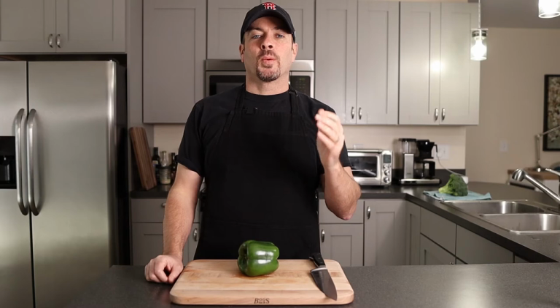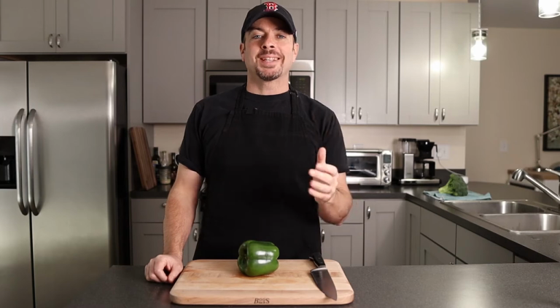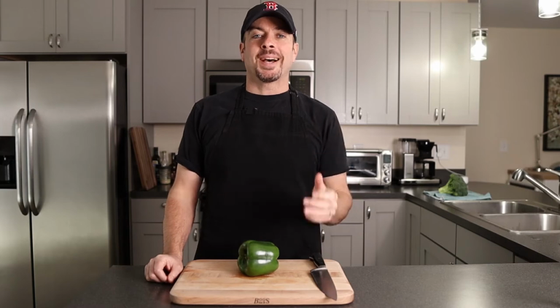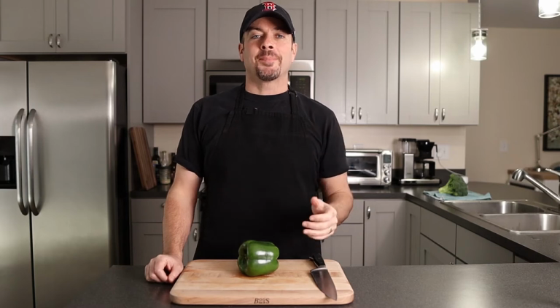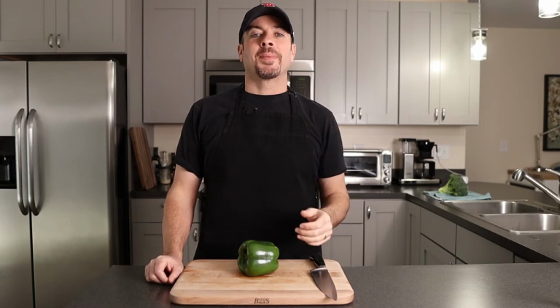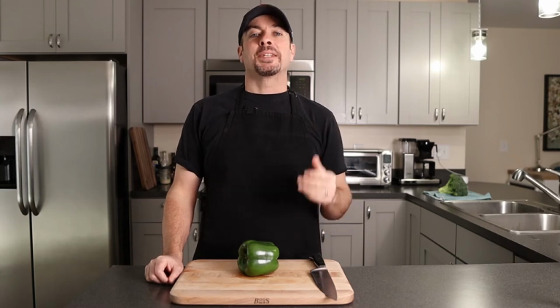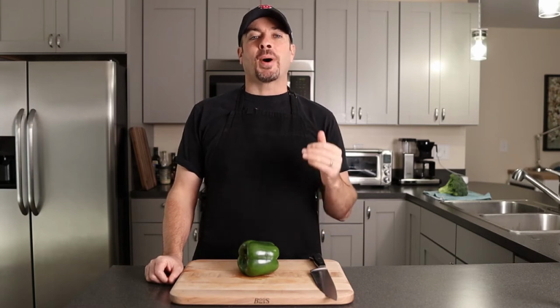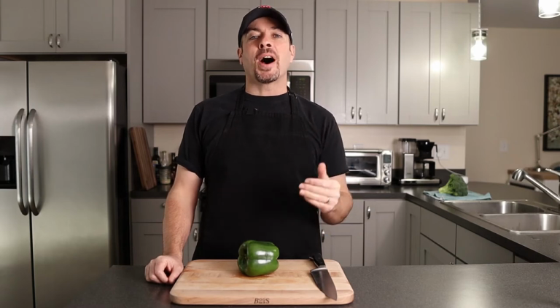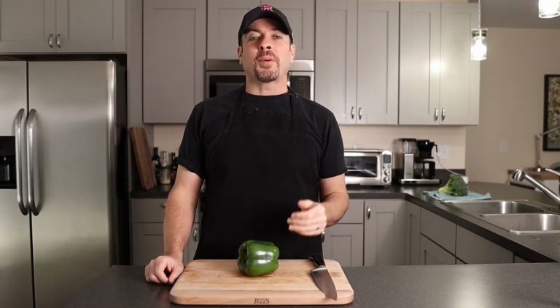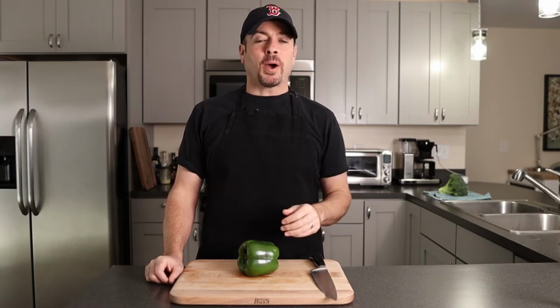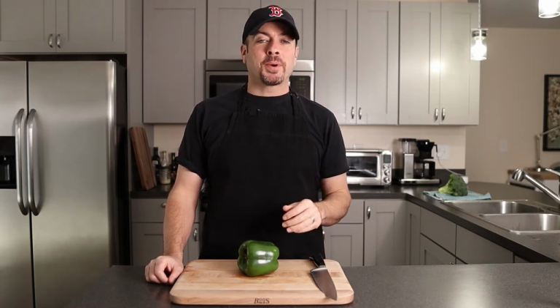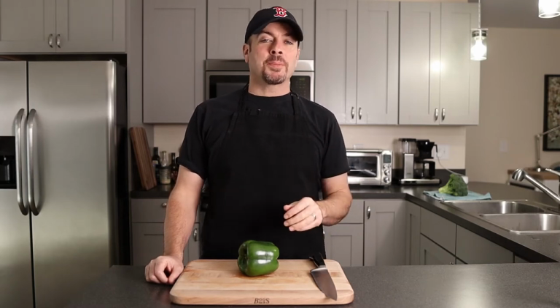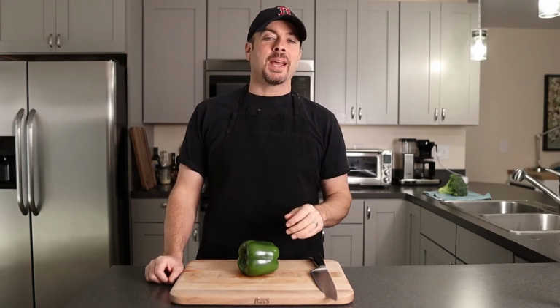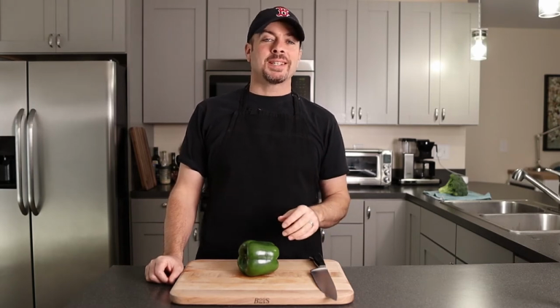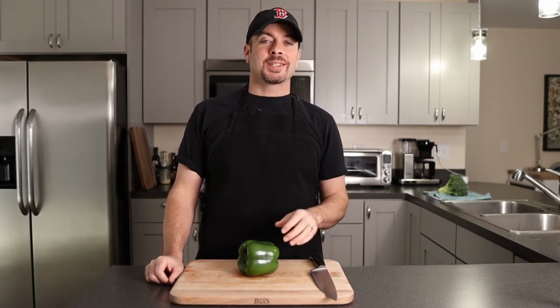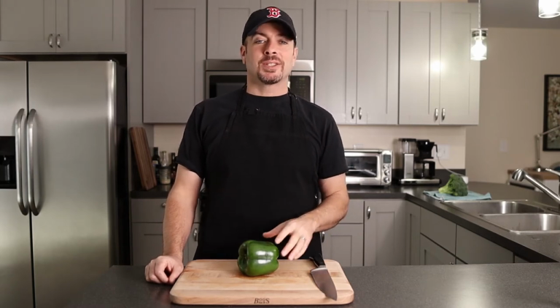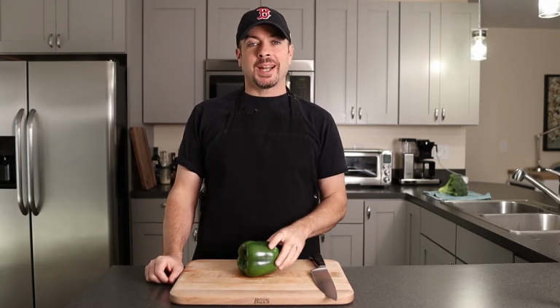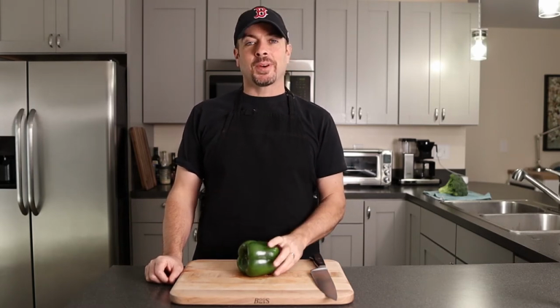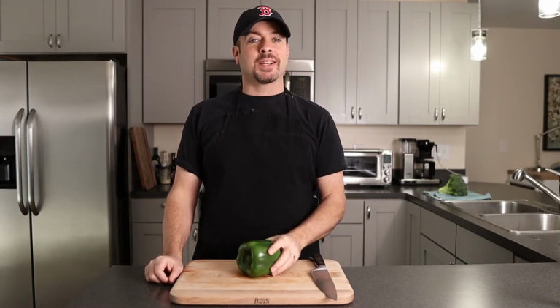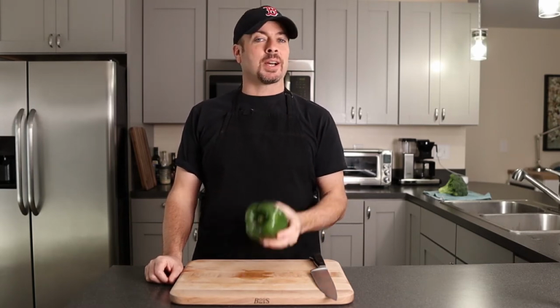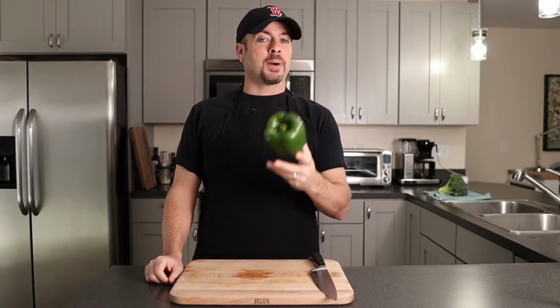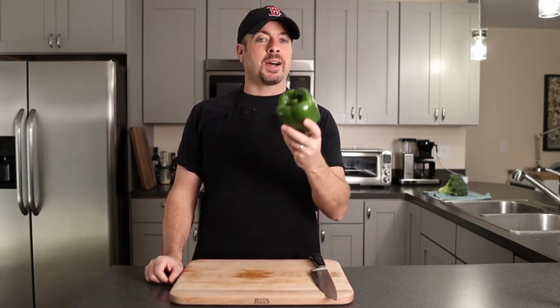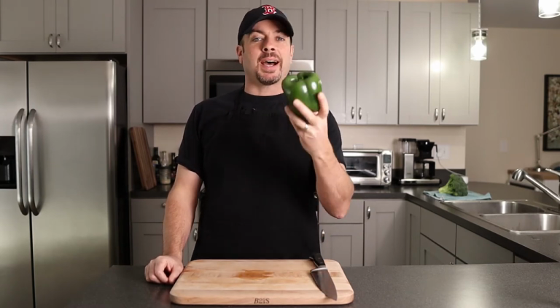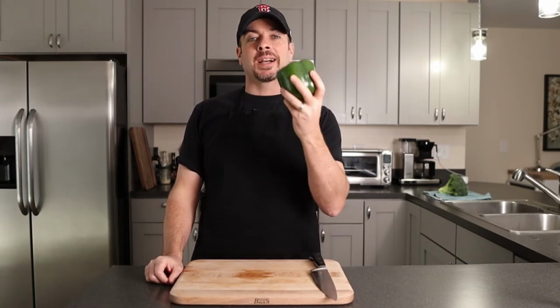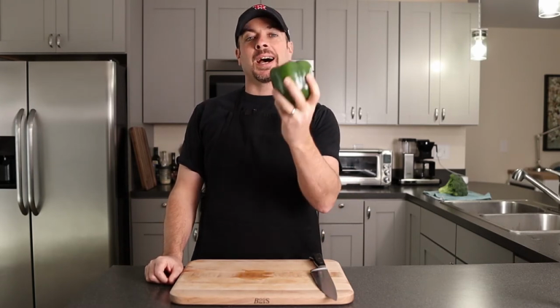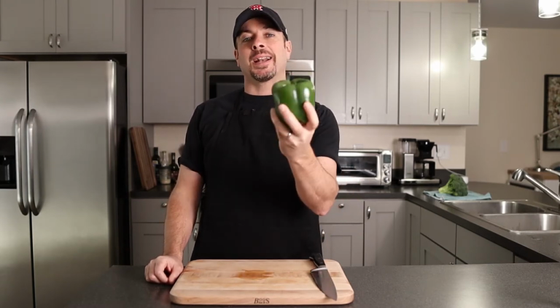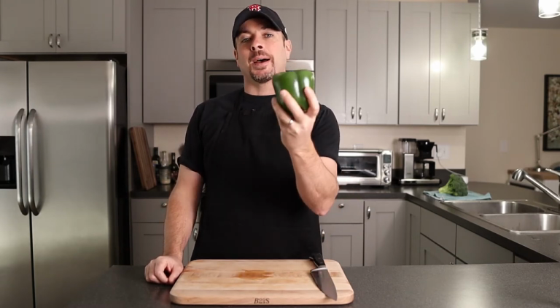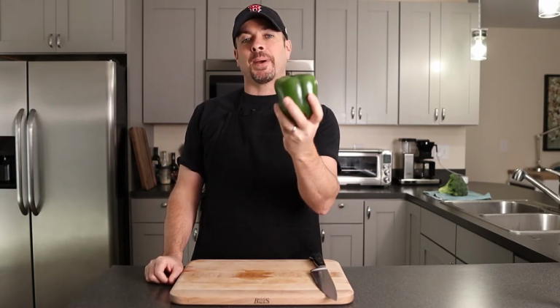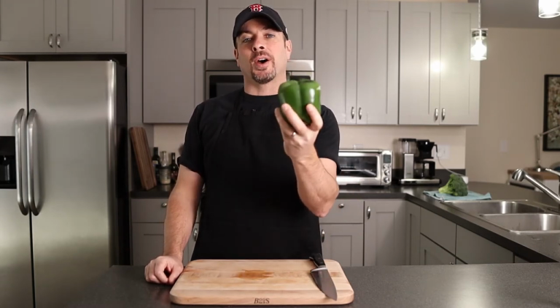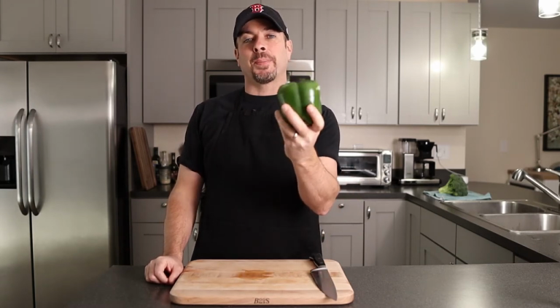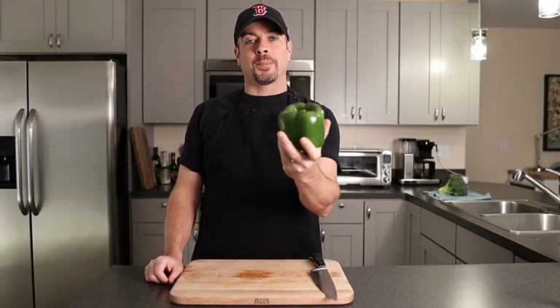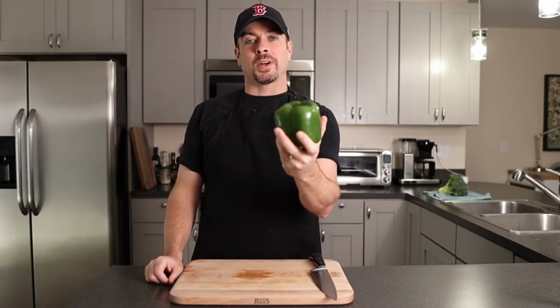What is up? It's Bob from HomeCookedBasics. Today we're going to talk about how to cut a bell pepper.